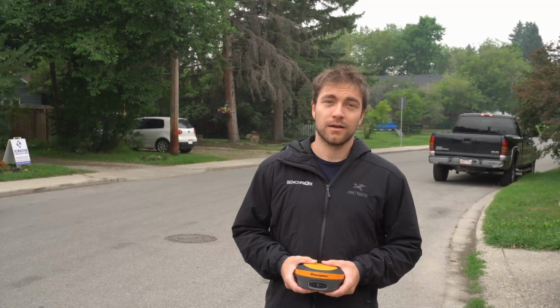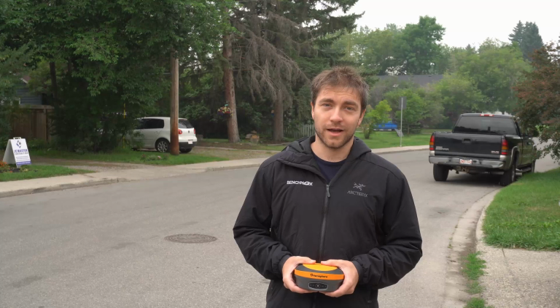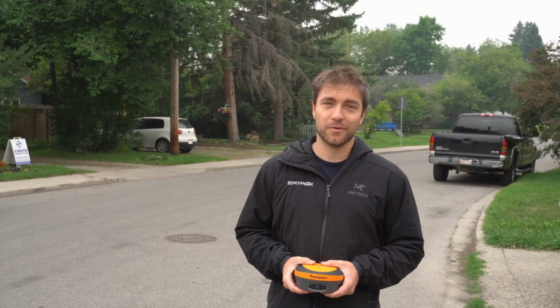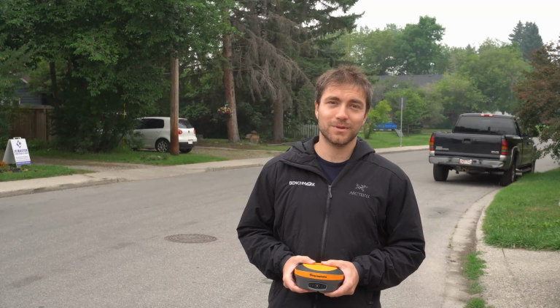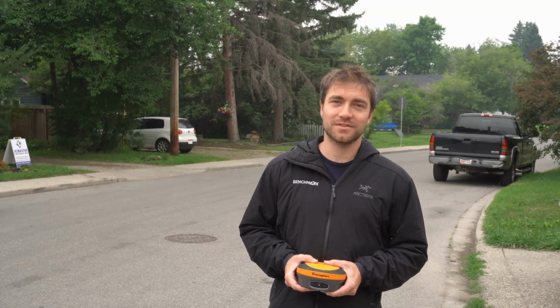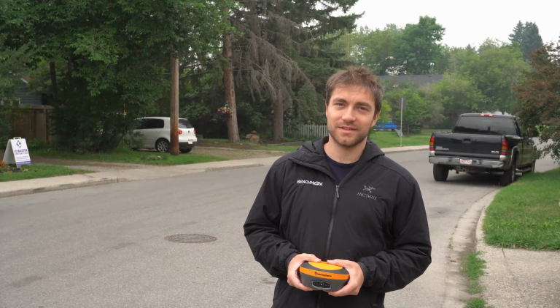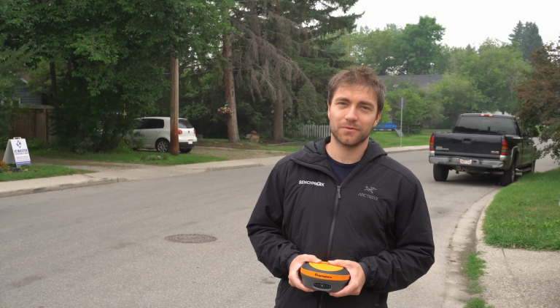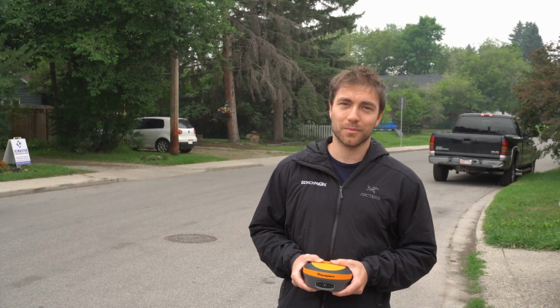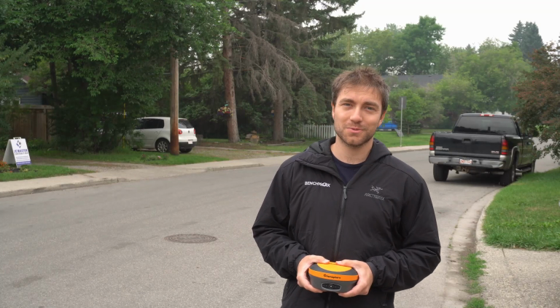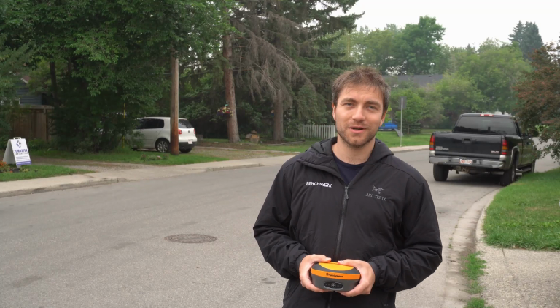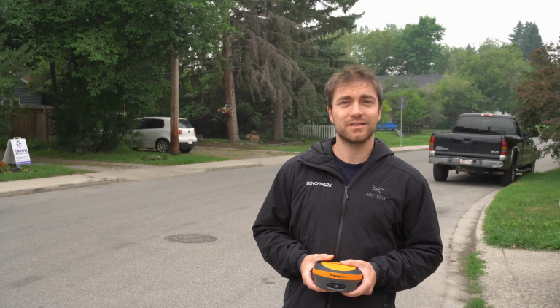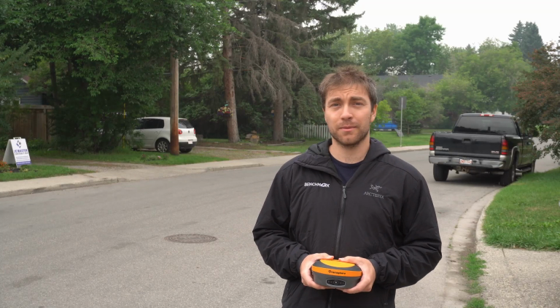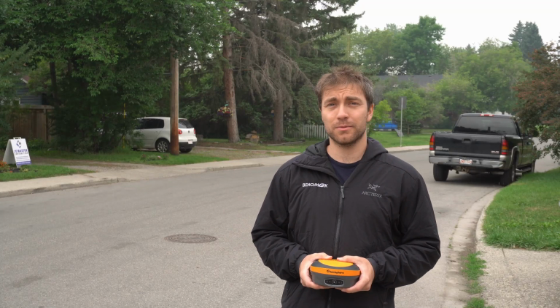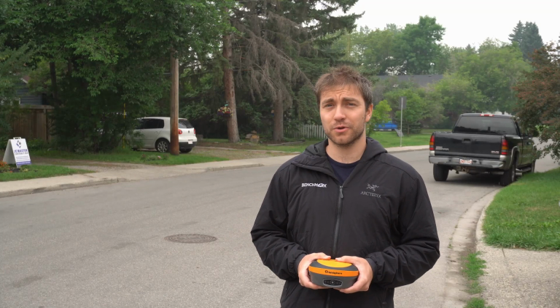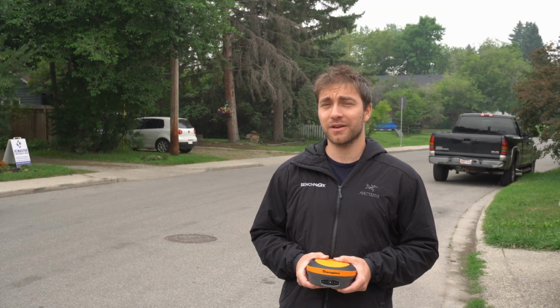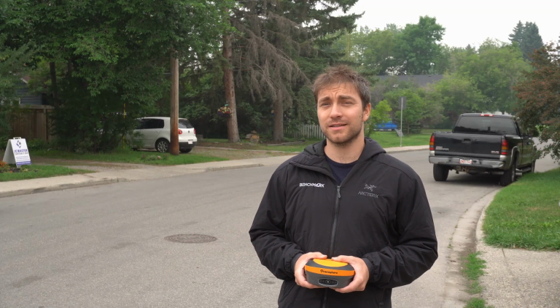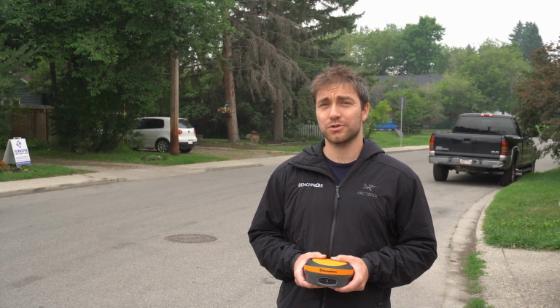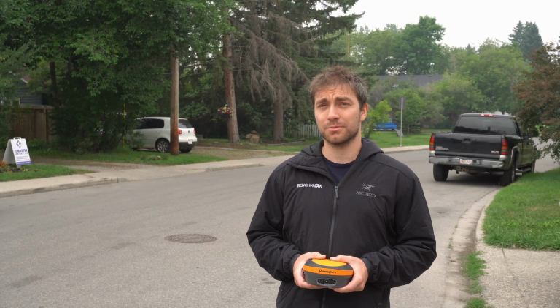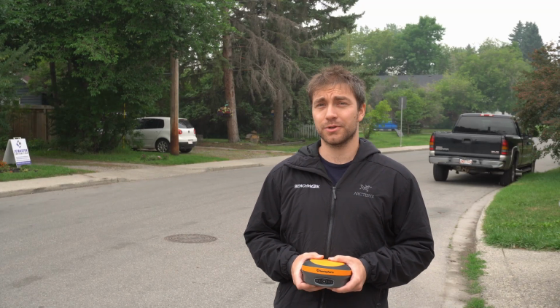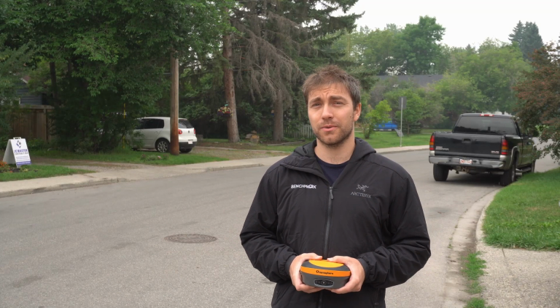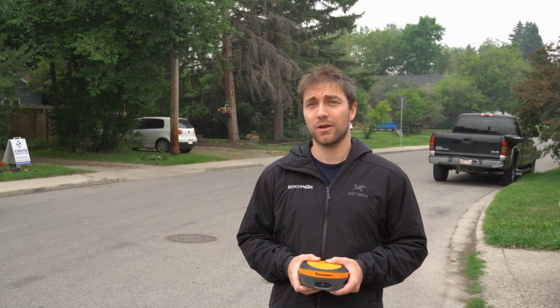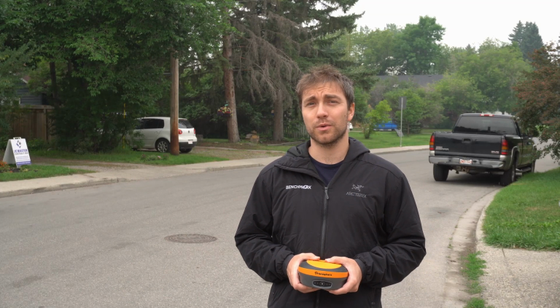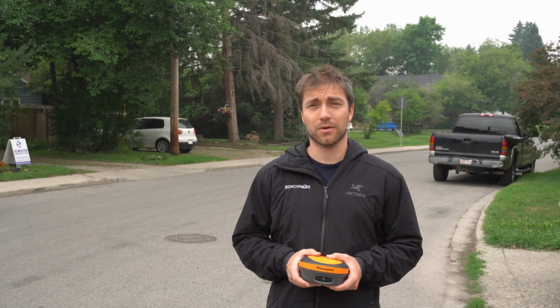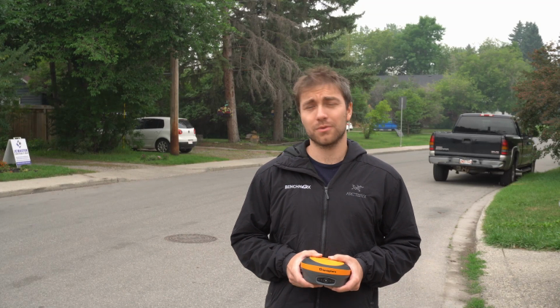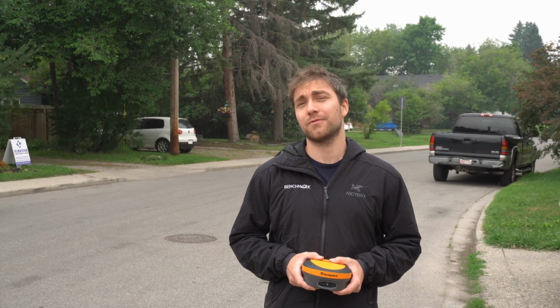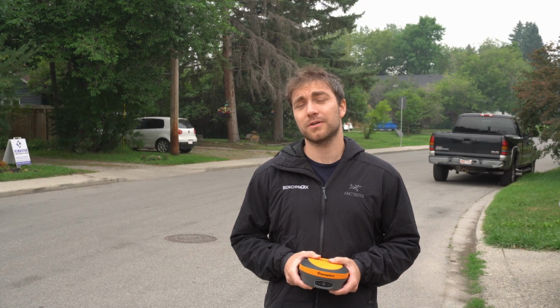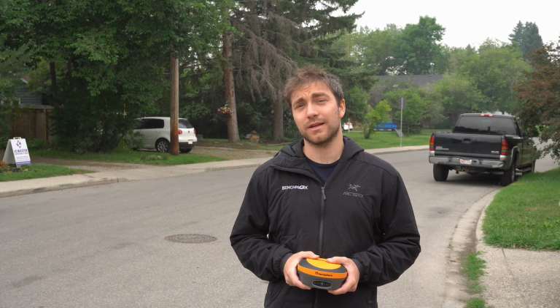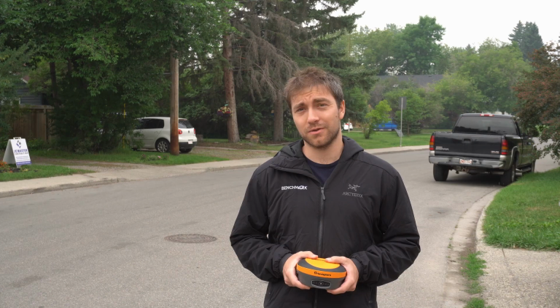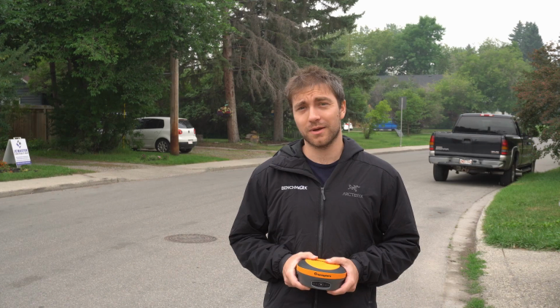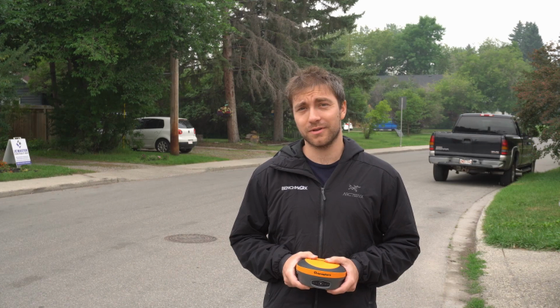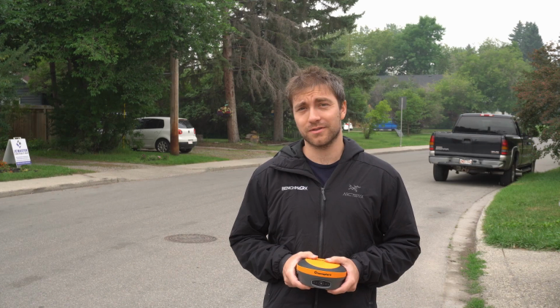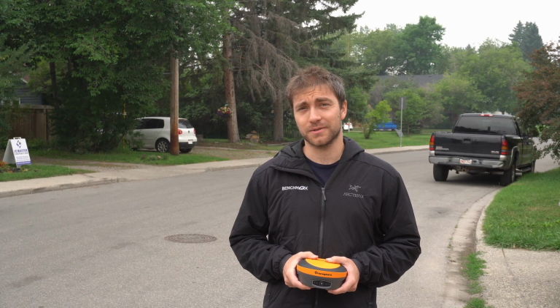Hey everyone, this is David from Benchmark. Today I'm going to be showing you guys how to troubleshoot your radio when you're out in the field and you don't have any signal.